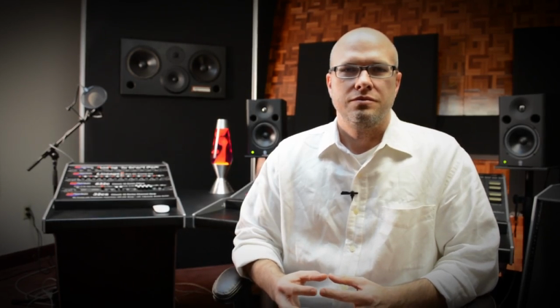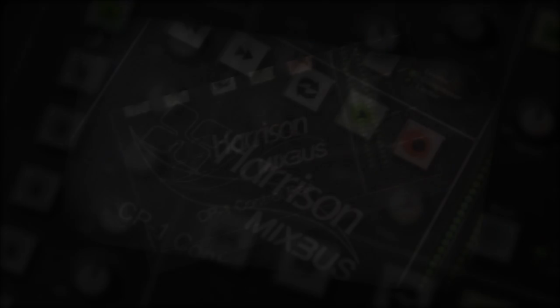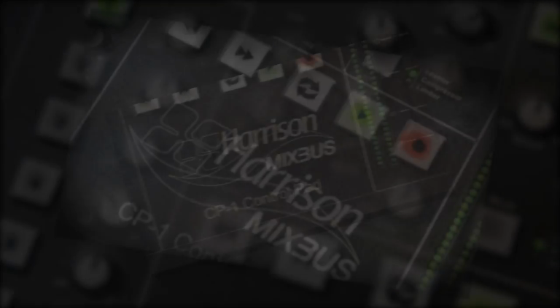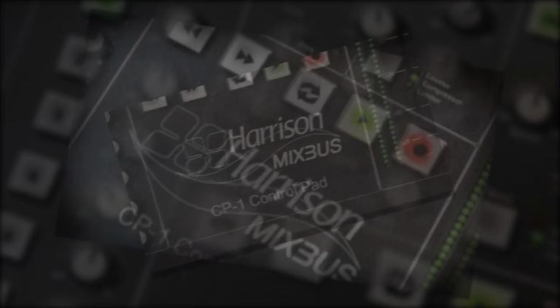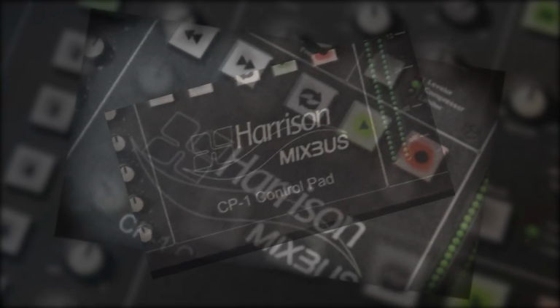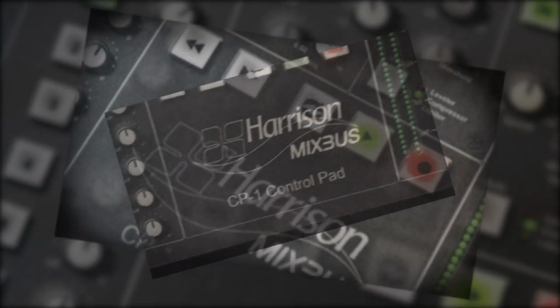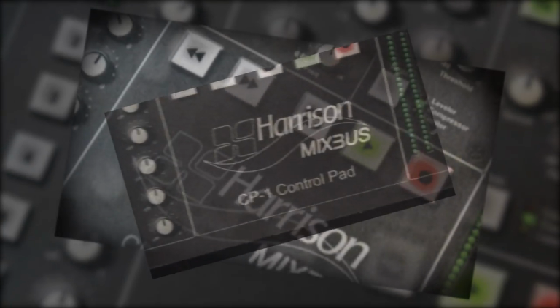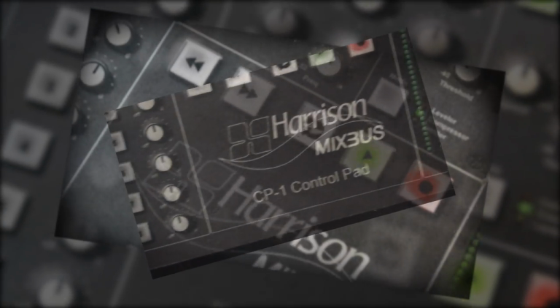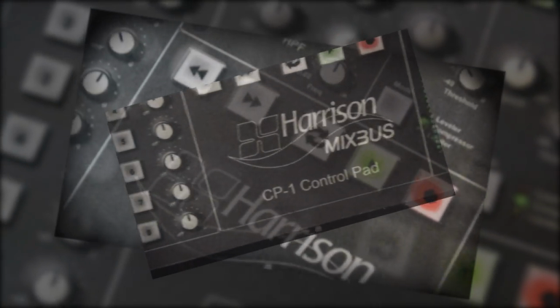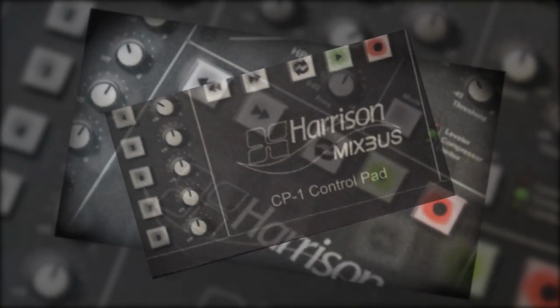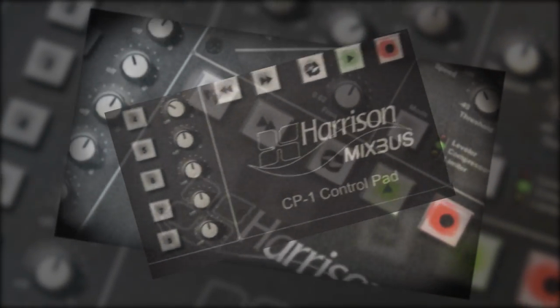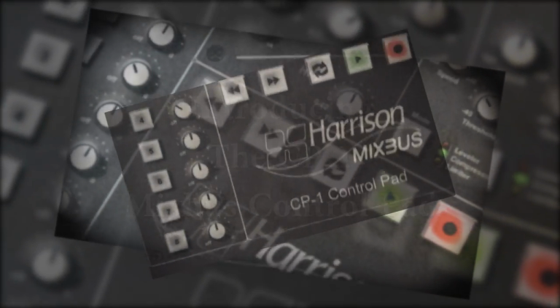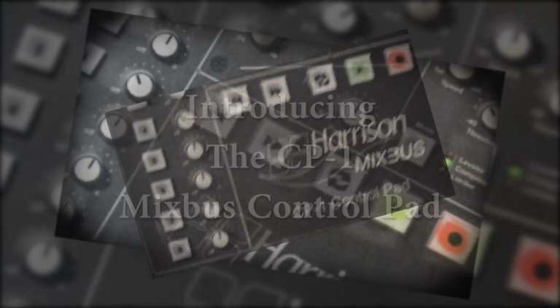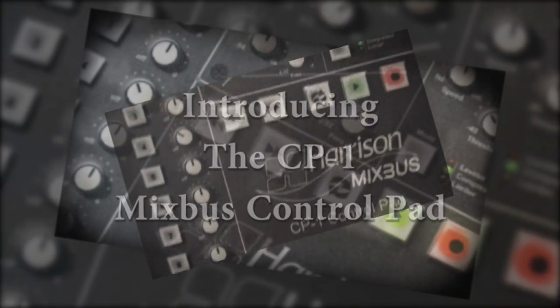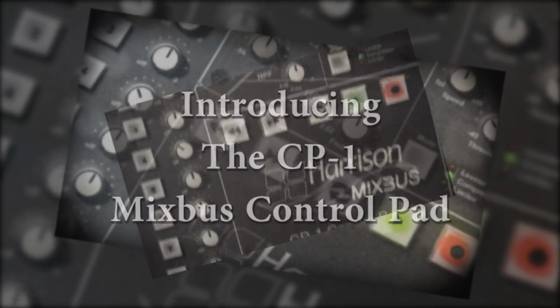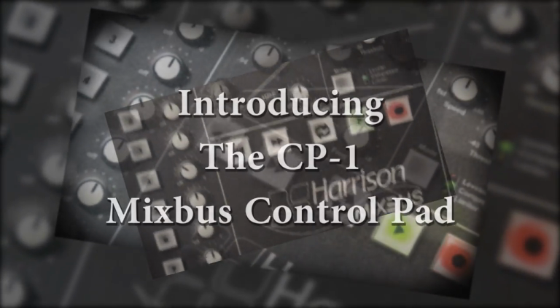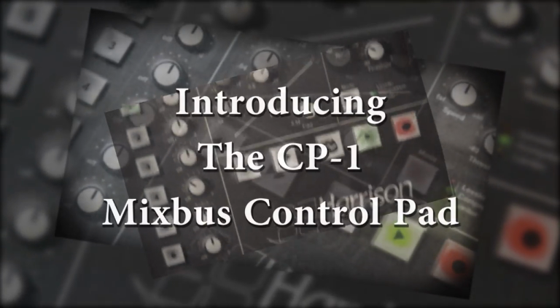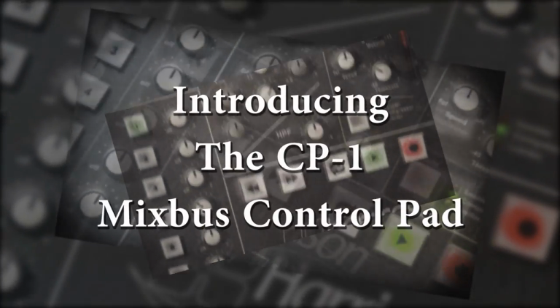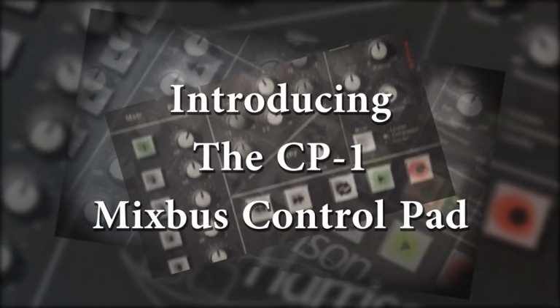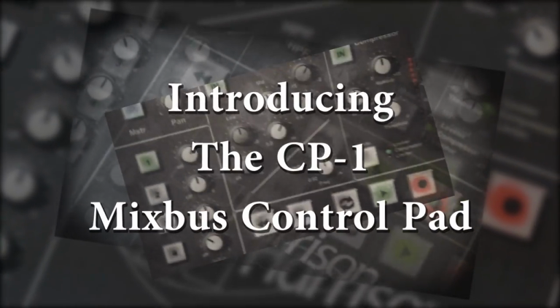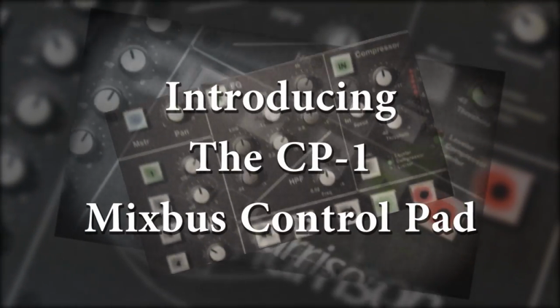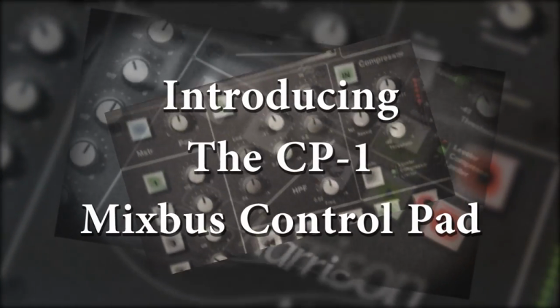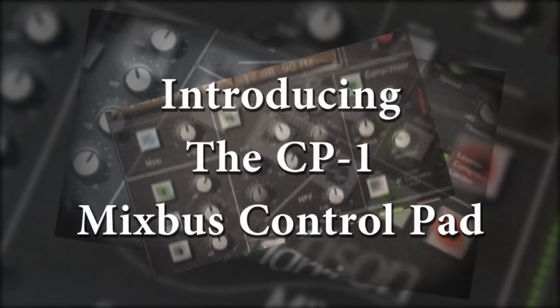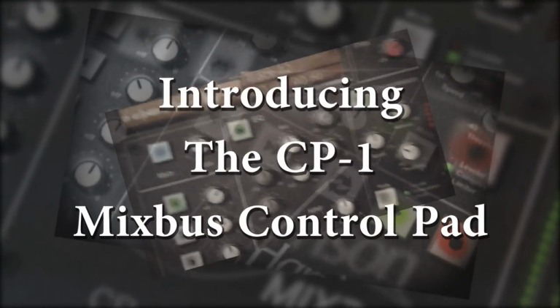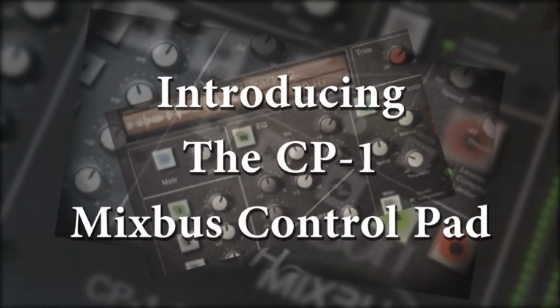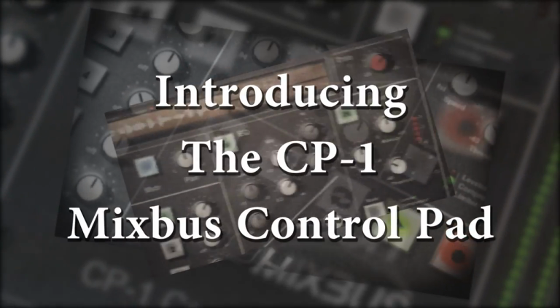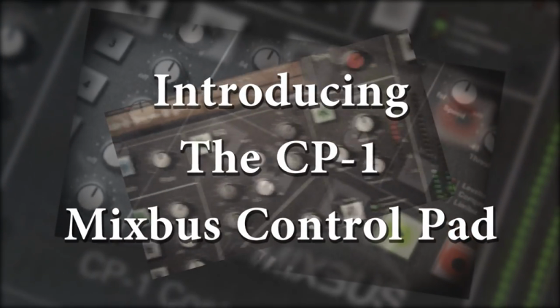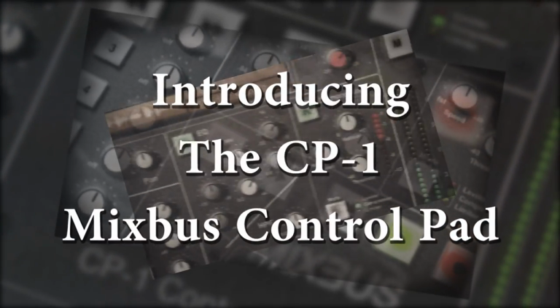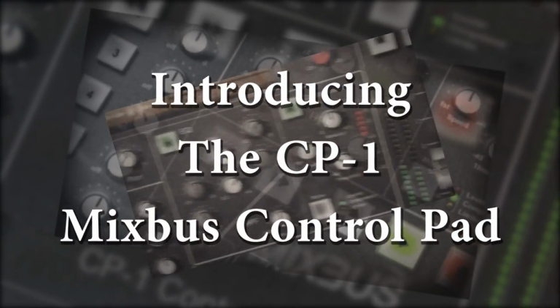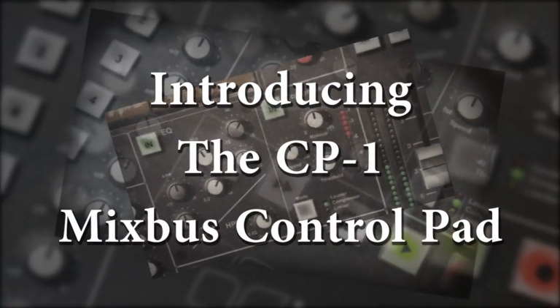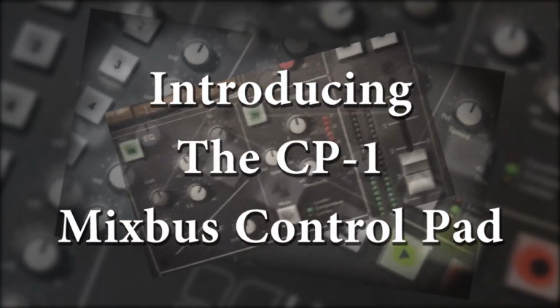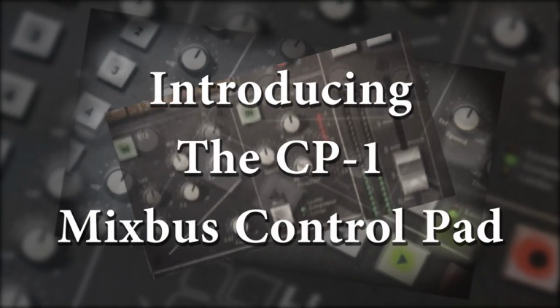Now, Harrison is proud to announce the new CP1 control pad for Mixbus.